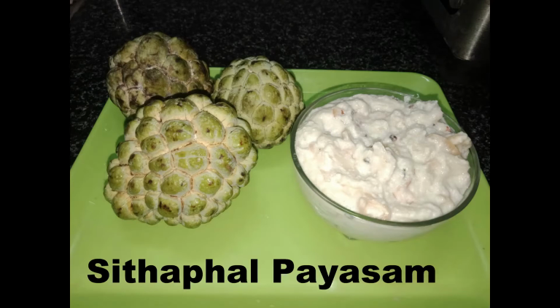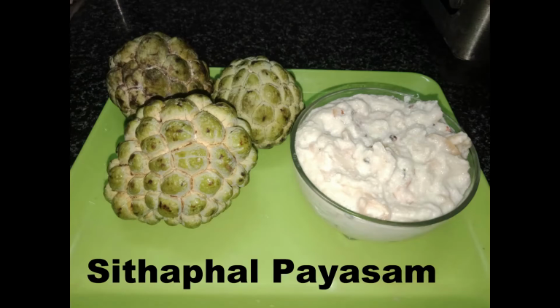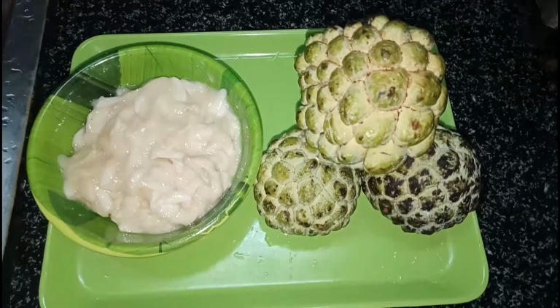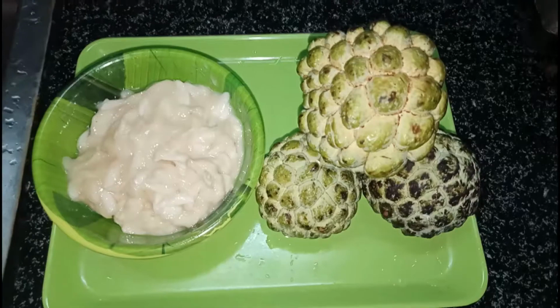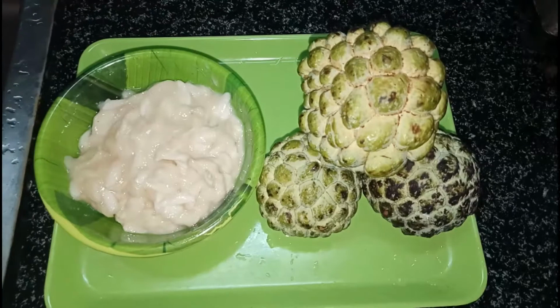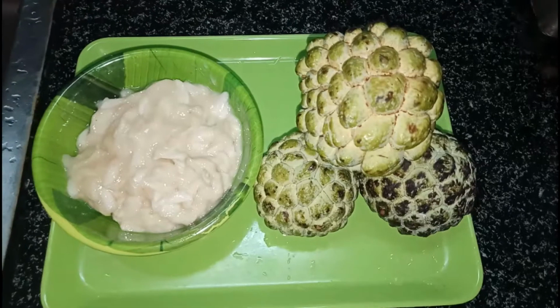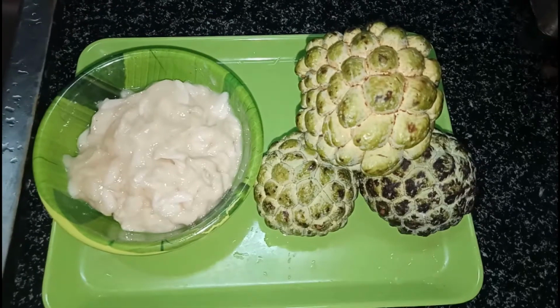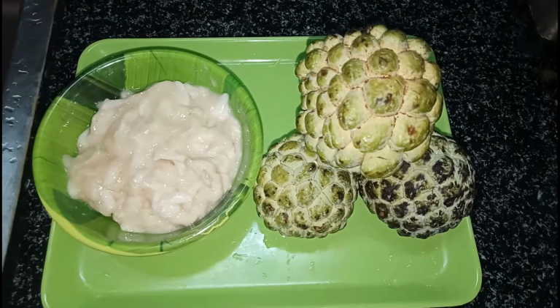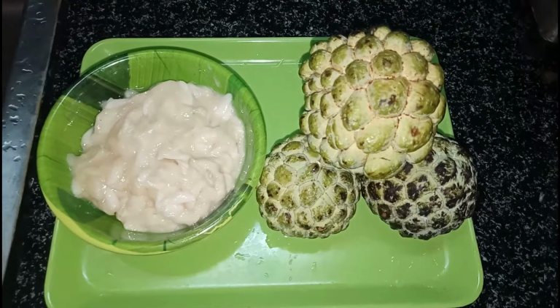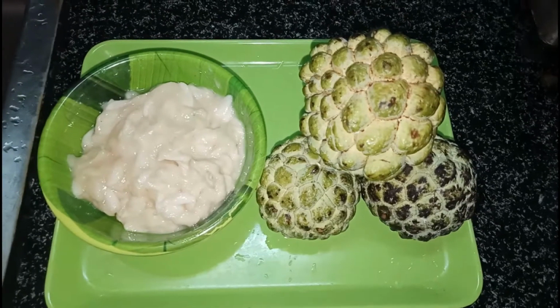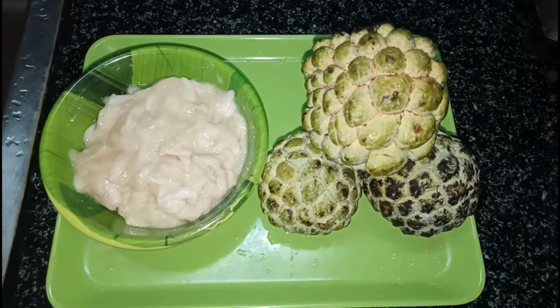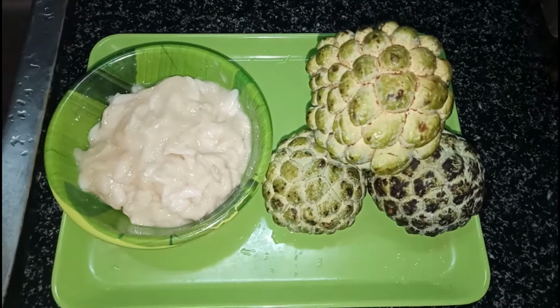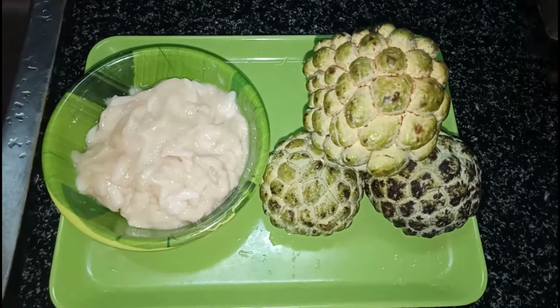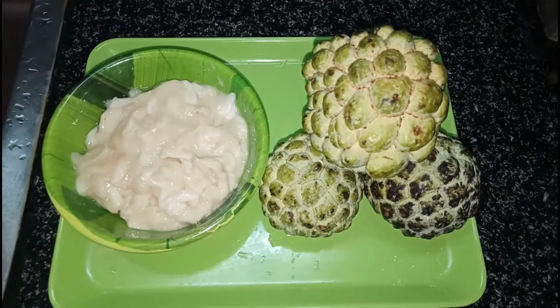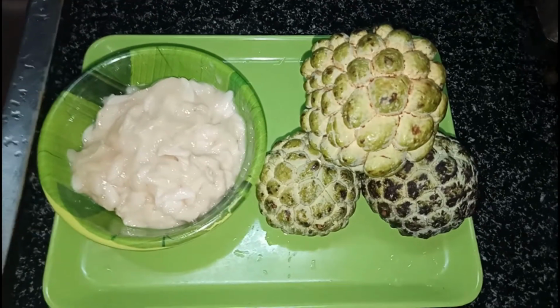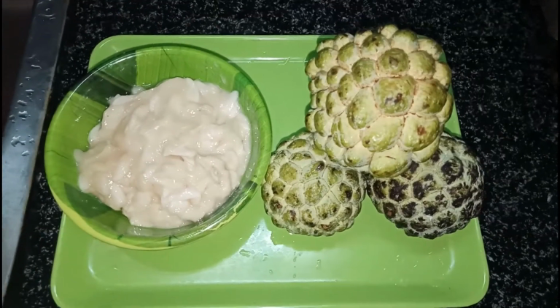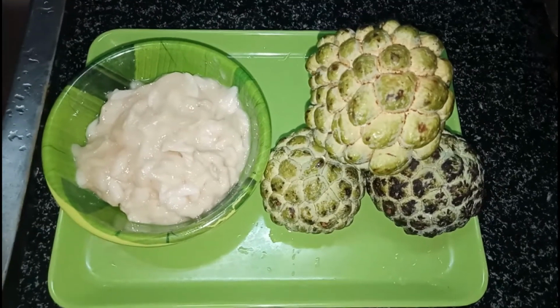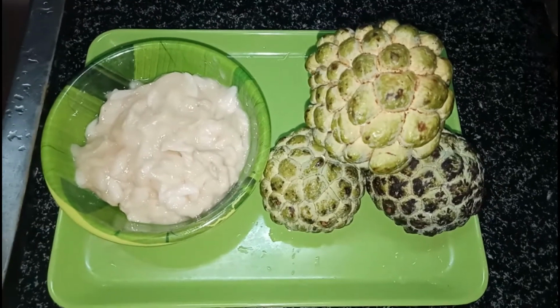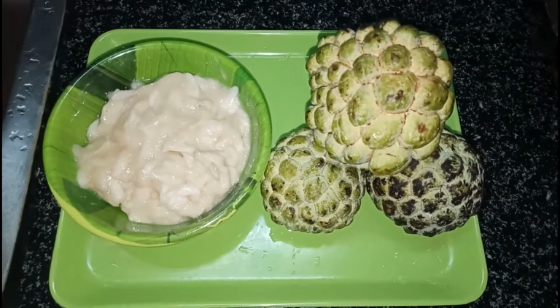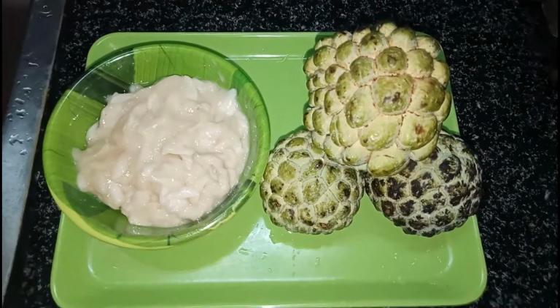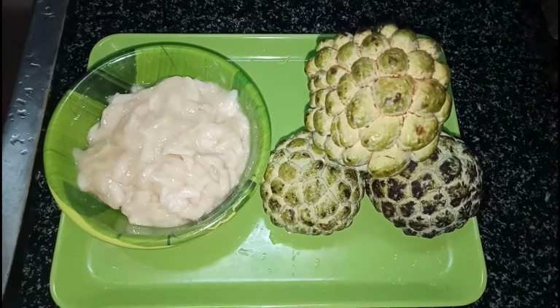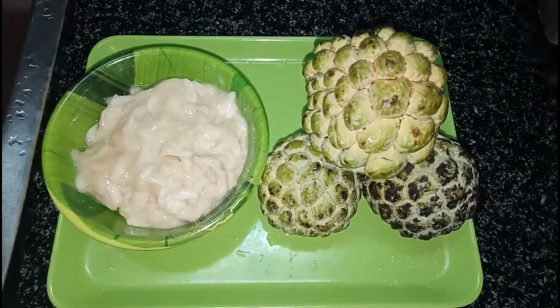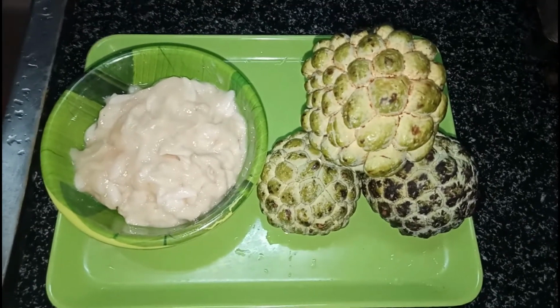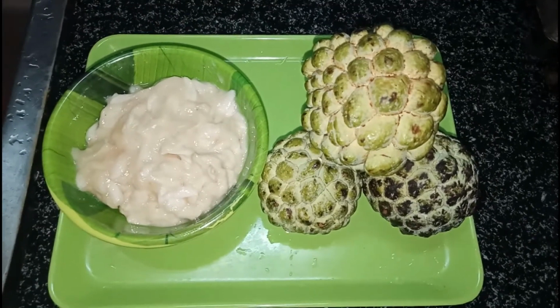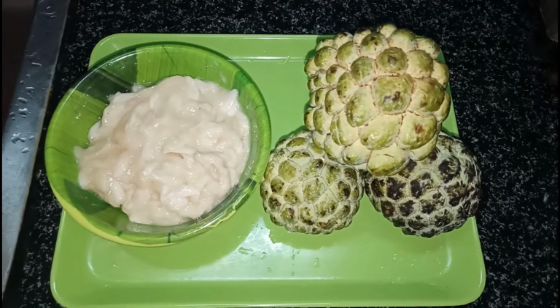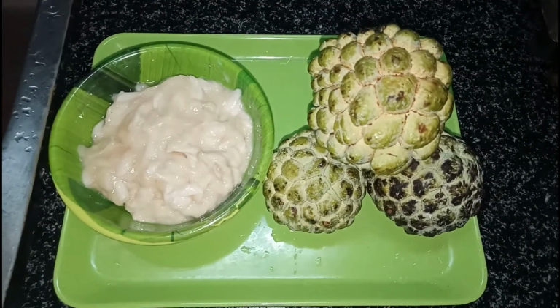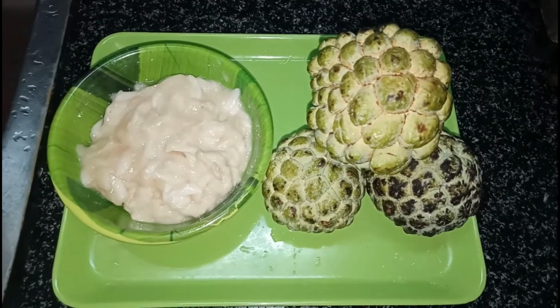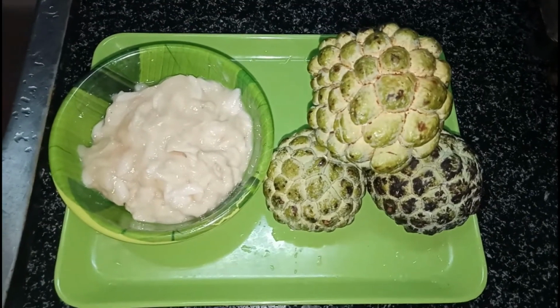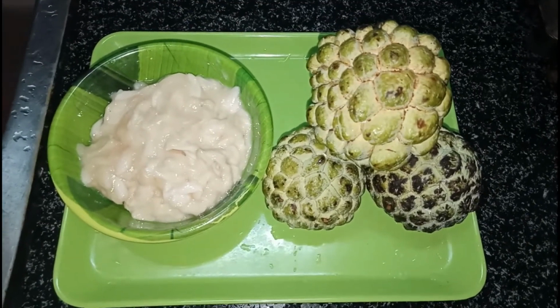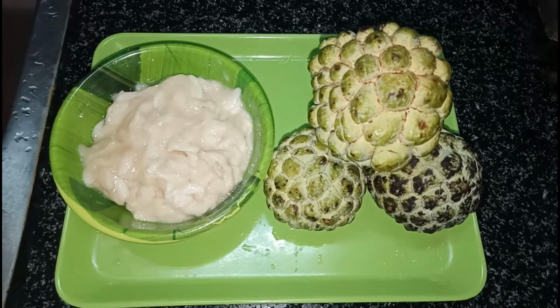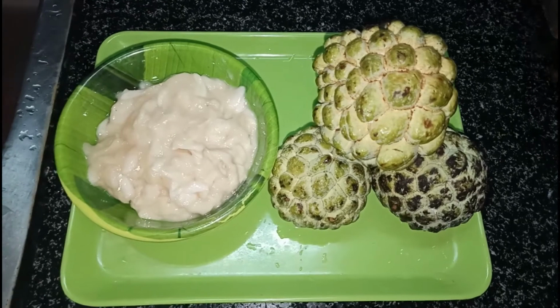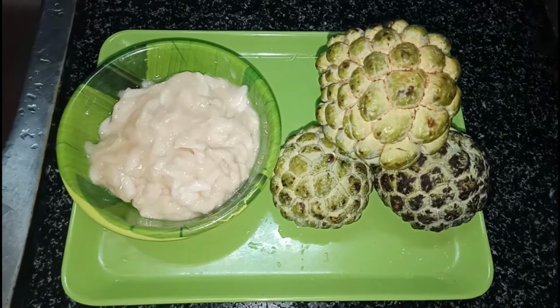Hi, hello friends. Welcome to Pari Kitchen. Today I am going to make the custard.